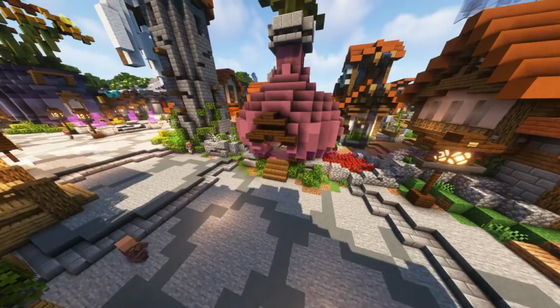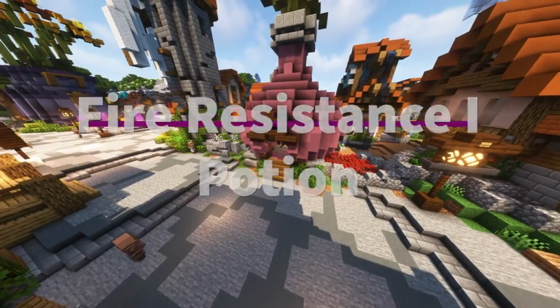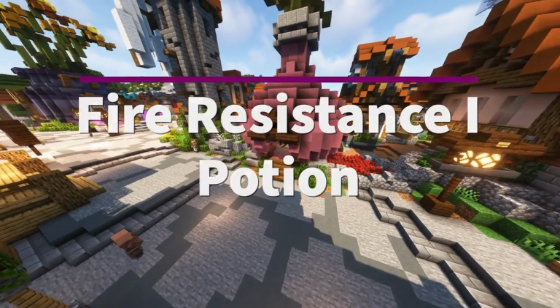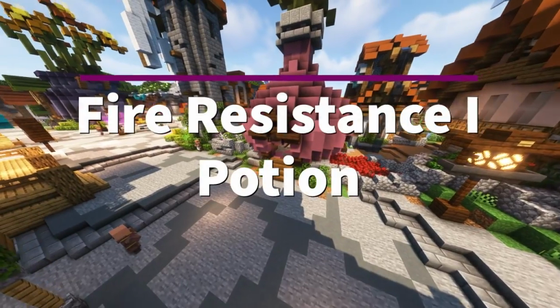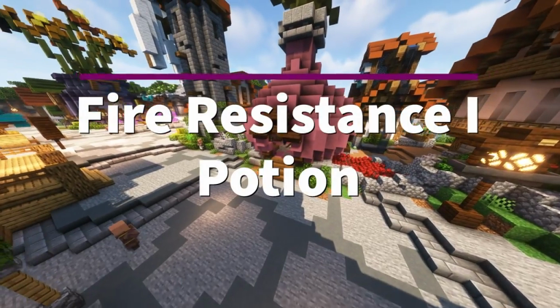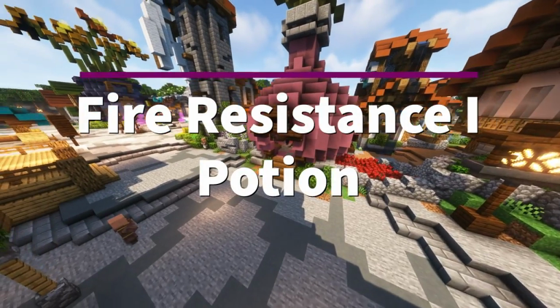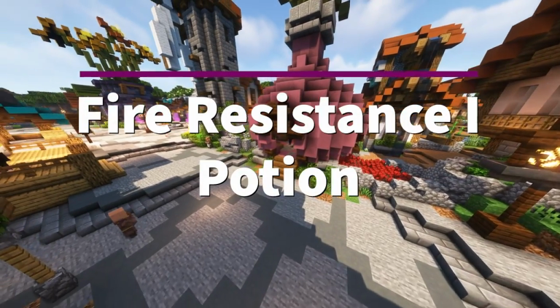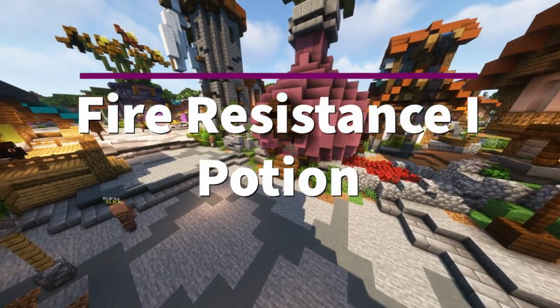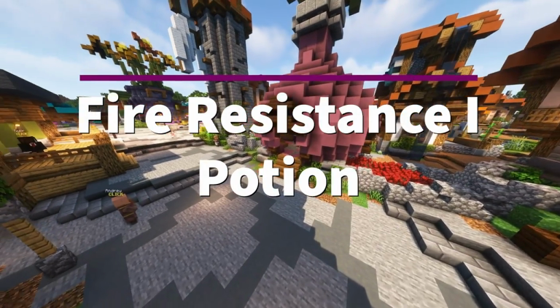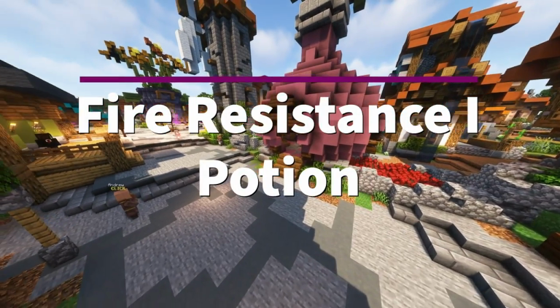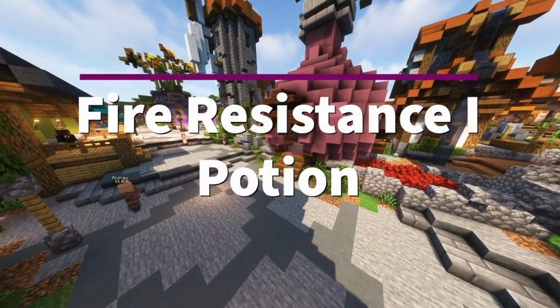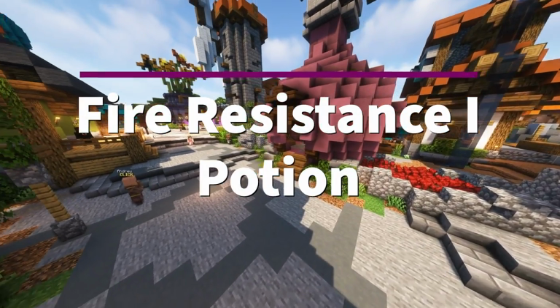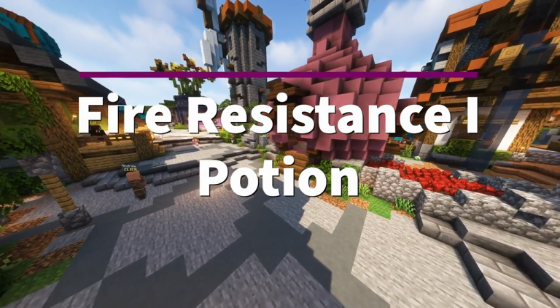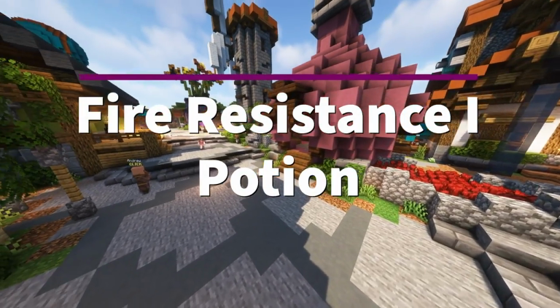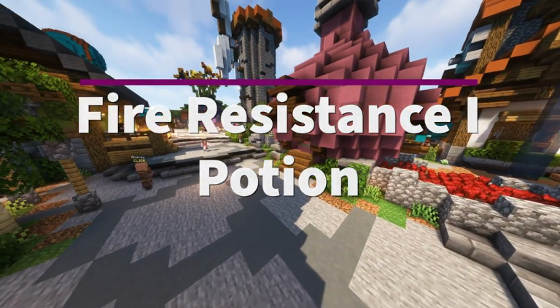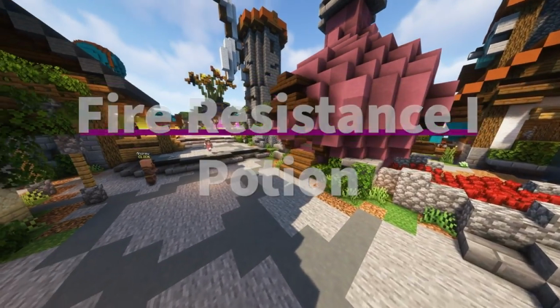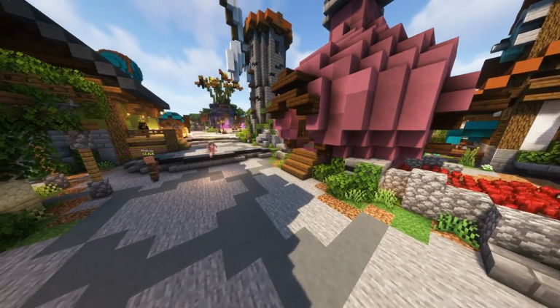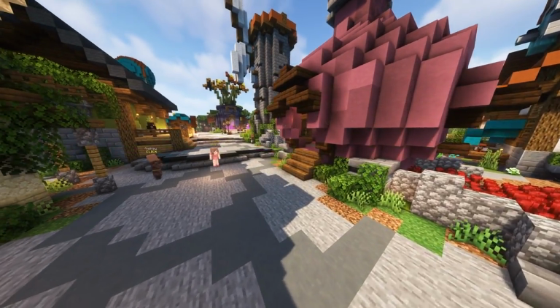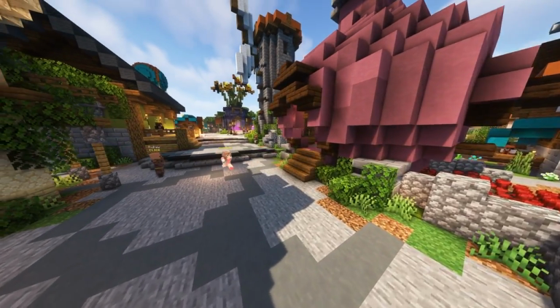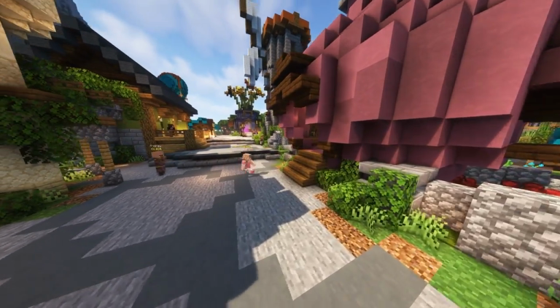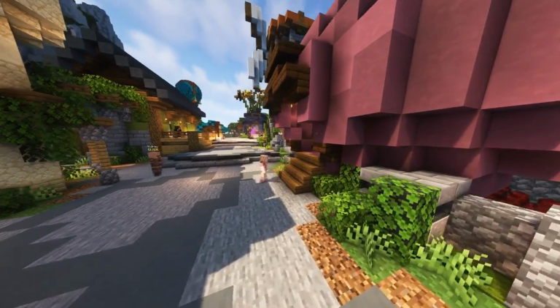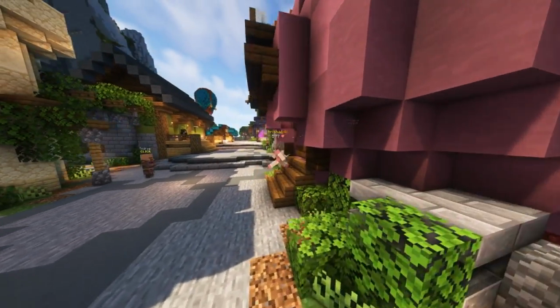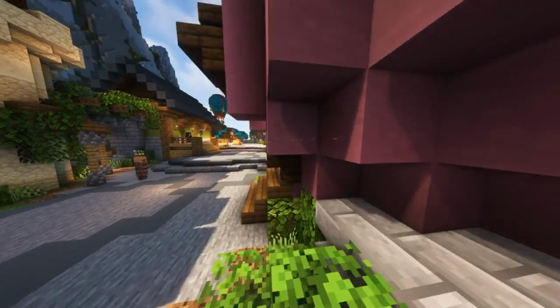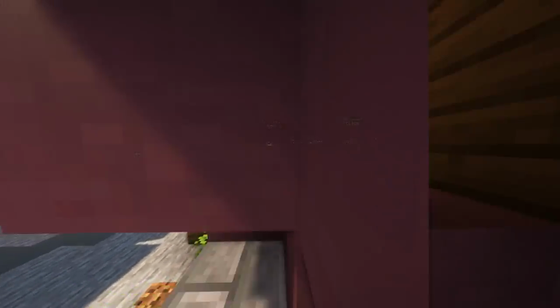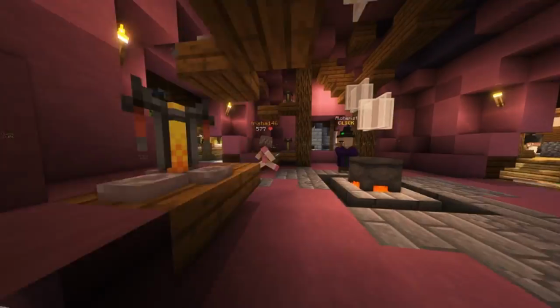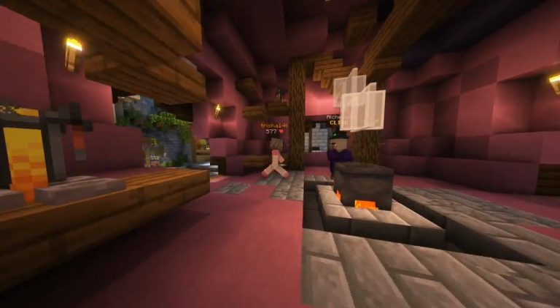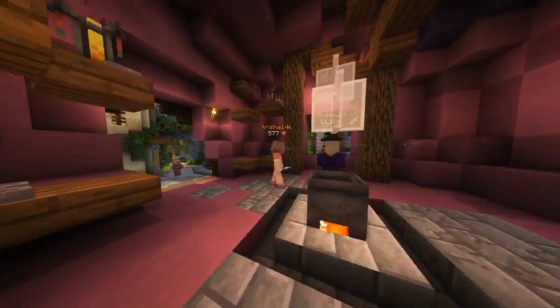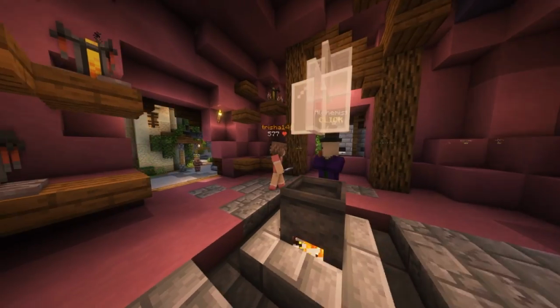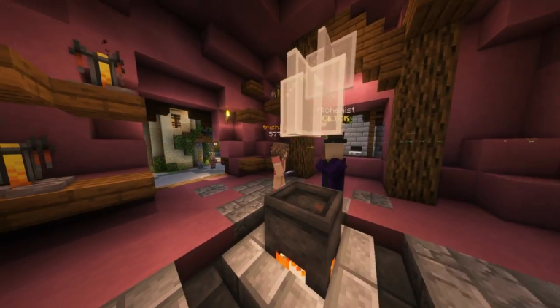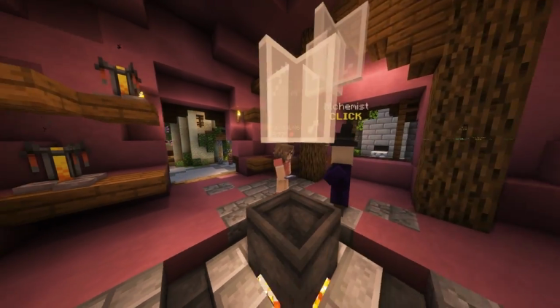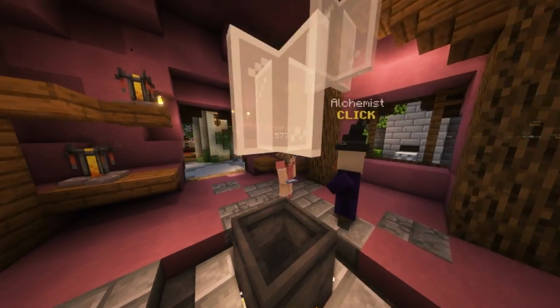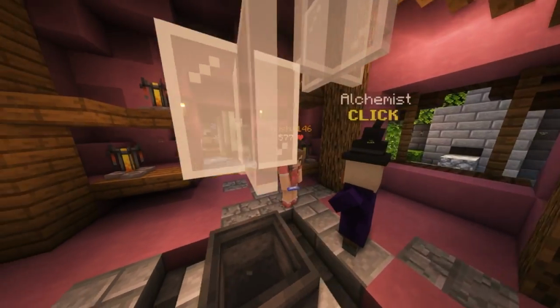To make a fire resistance potion, you will need a brewing stand on your island. If you don't have one yet, you can buy one at the alchemist in the hub.